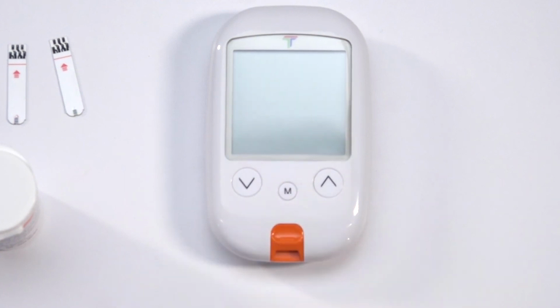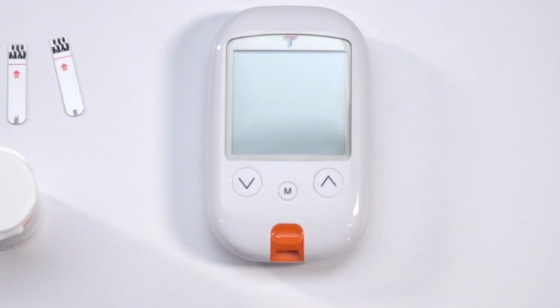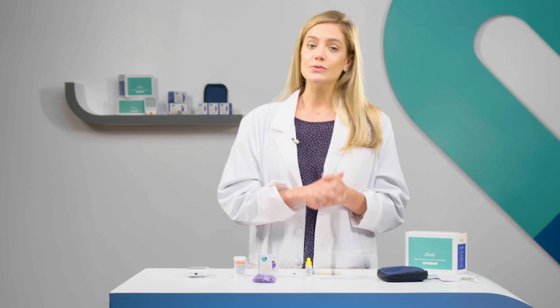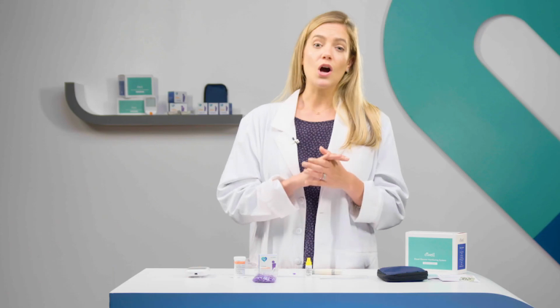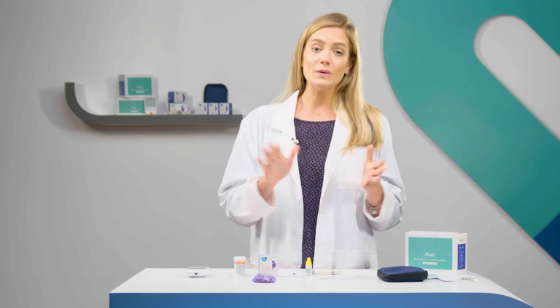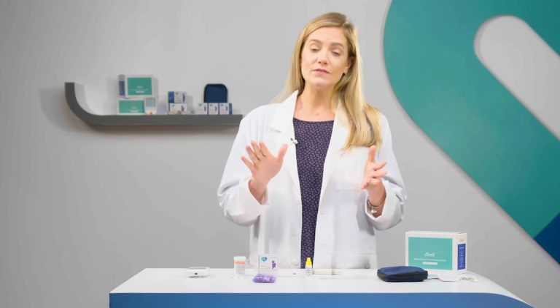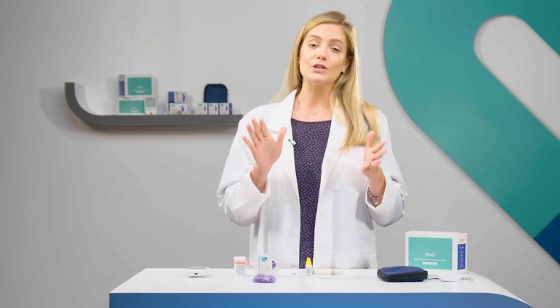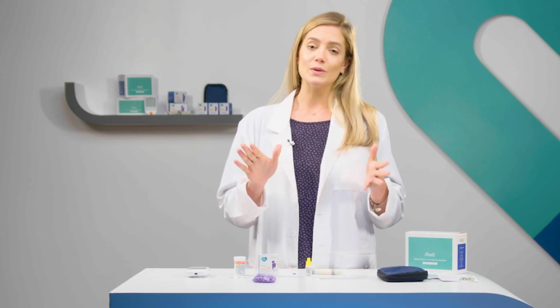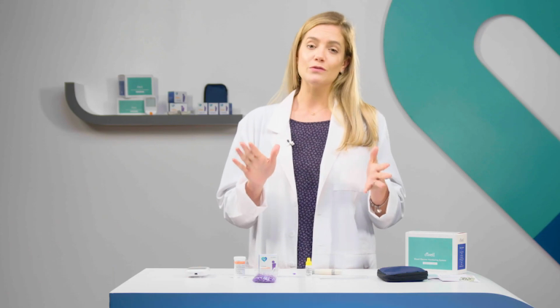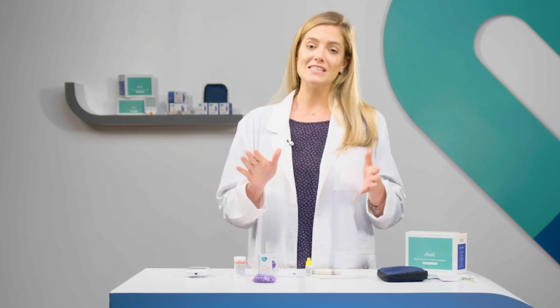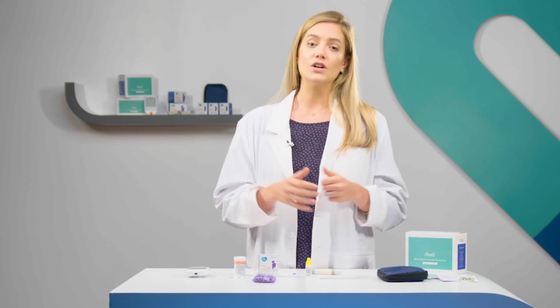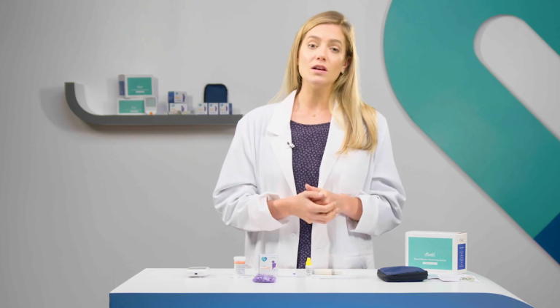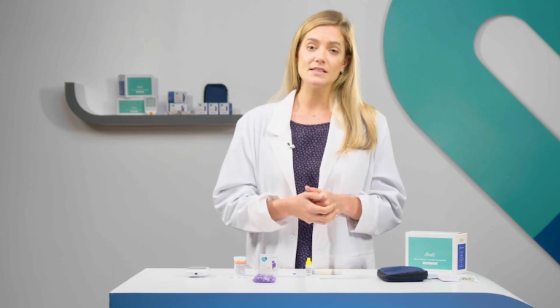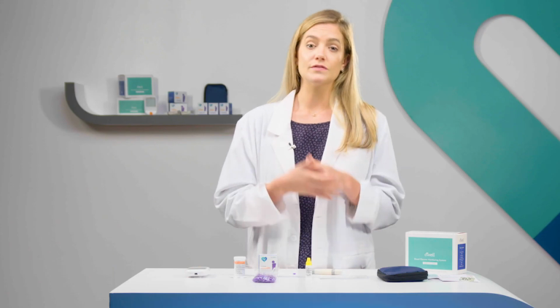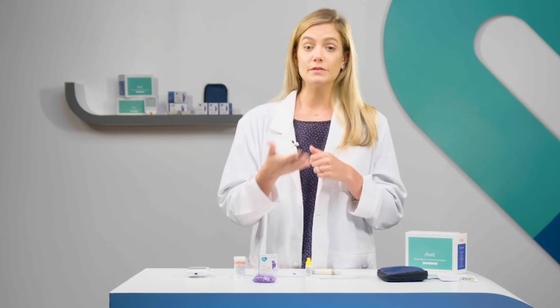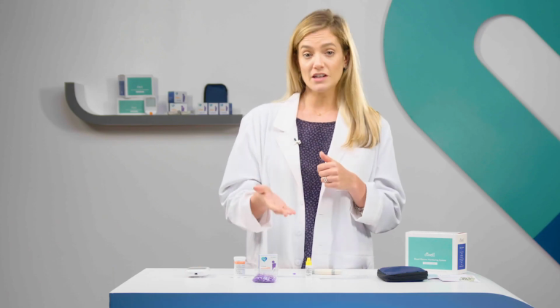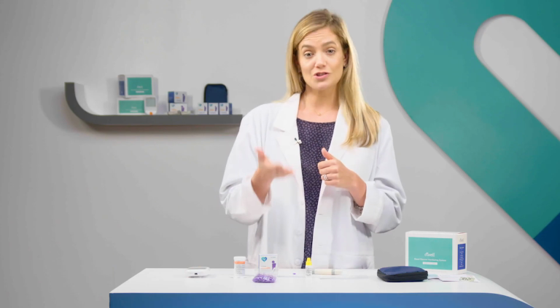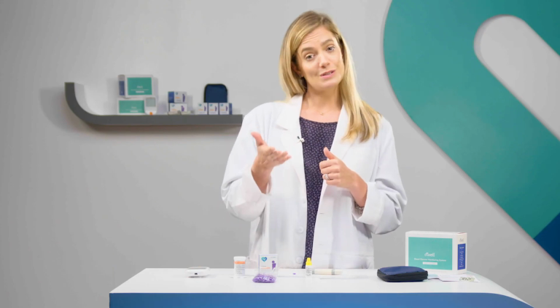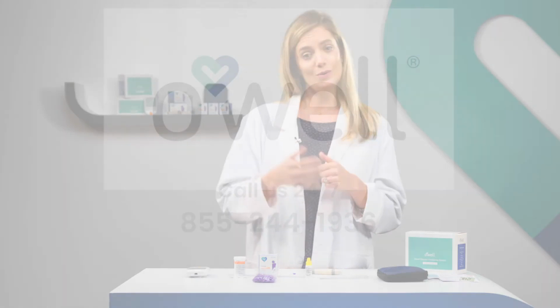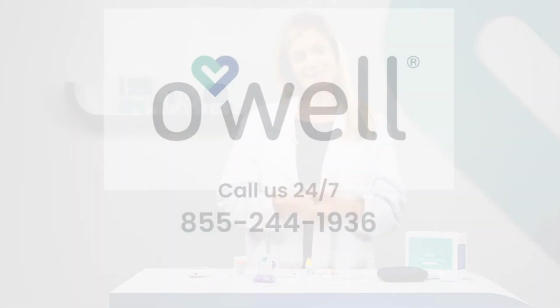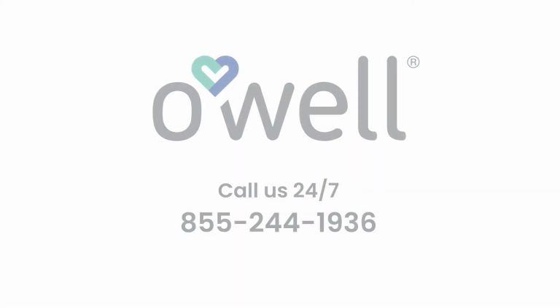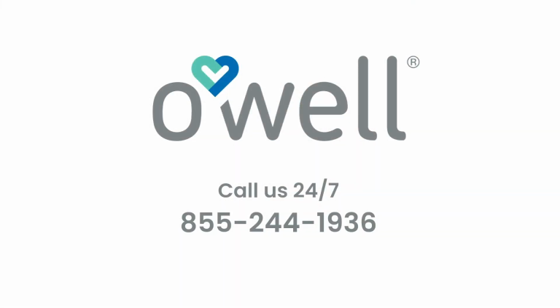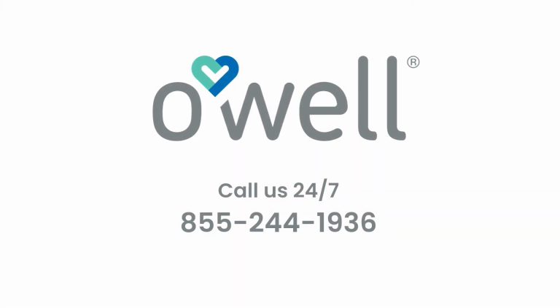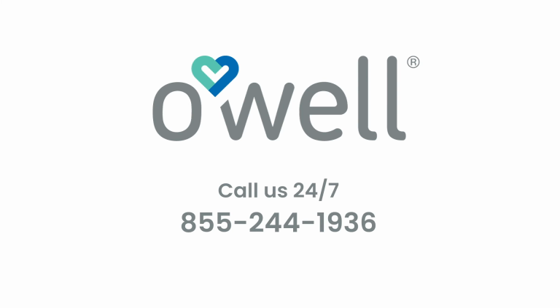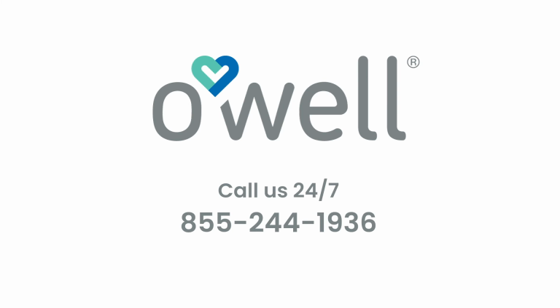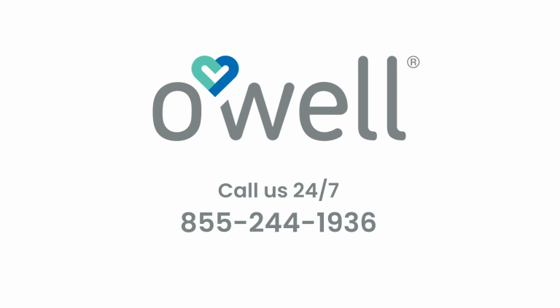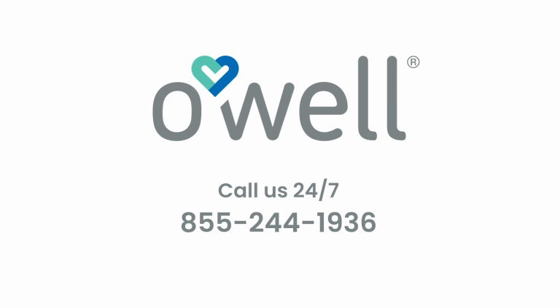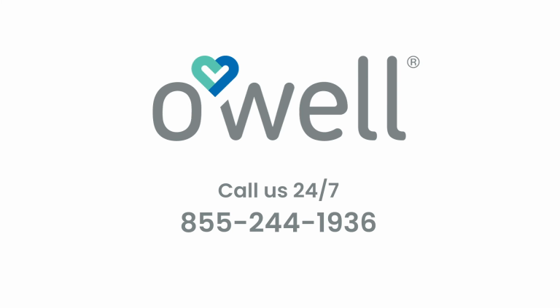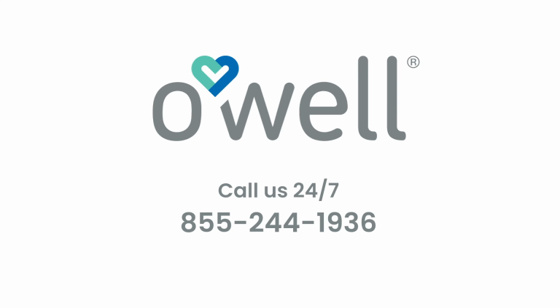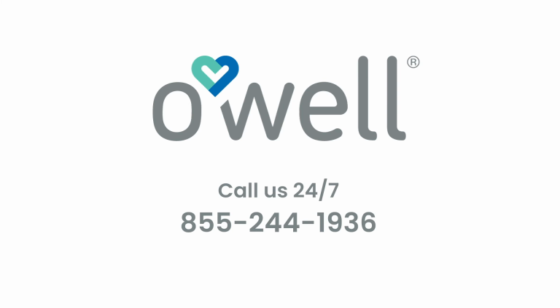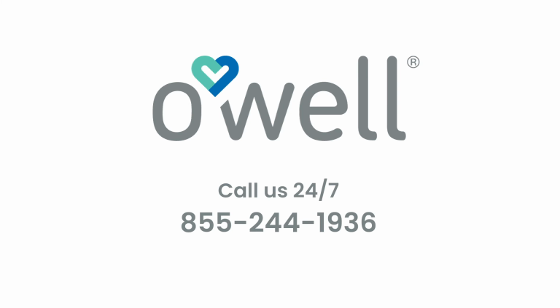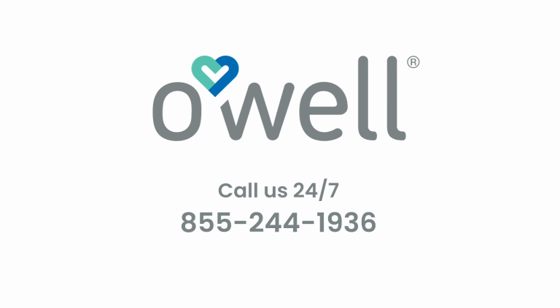You can always phone our 24-7 call center for professional support. Thanks so much for watching and we hope this helps.